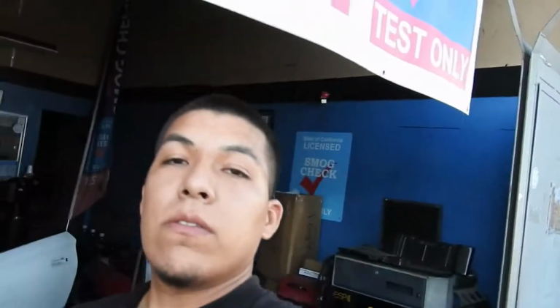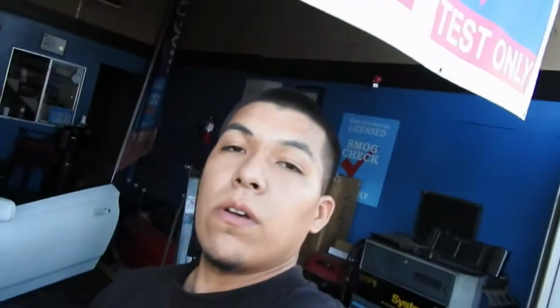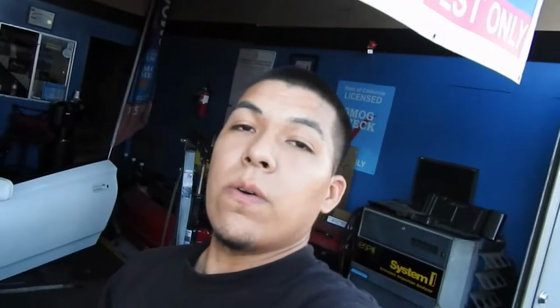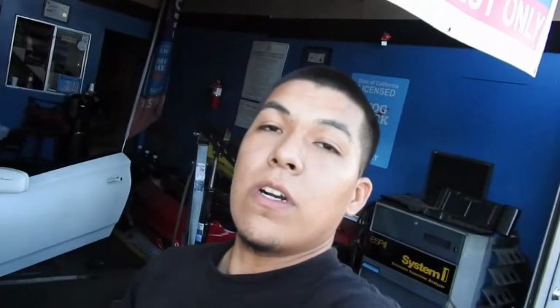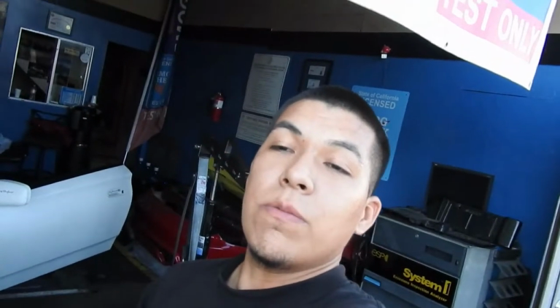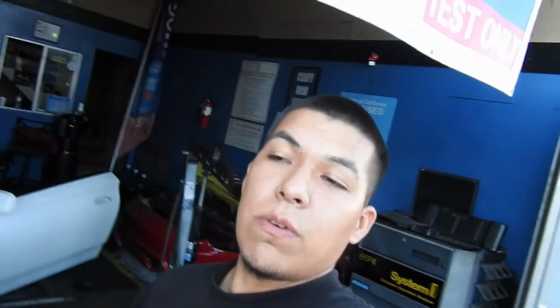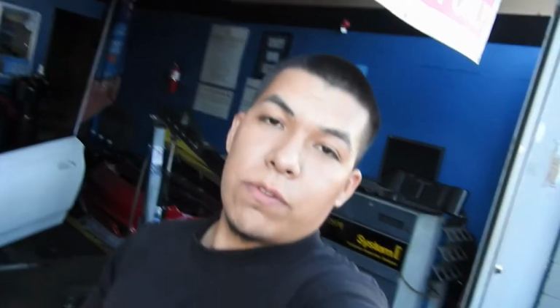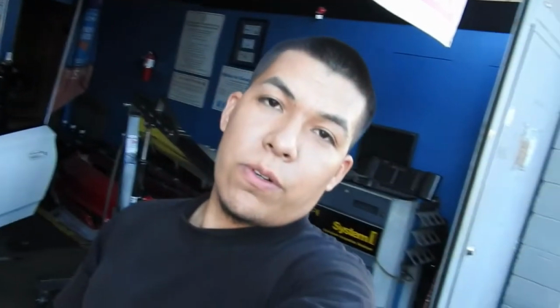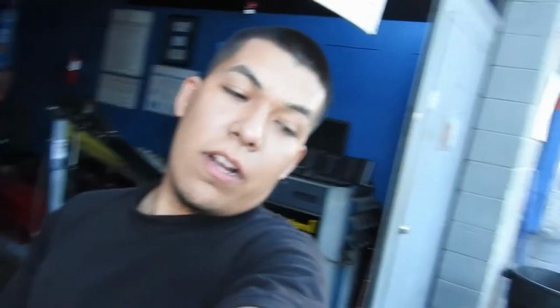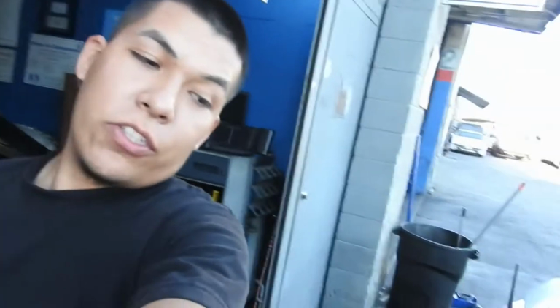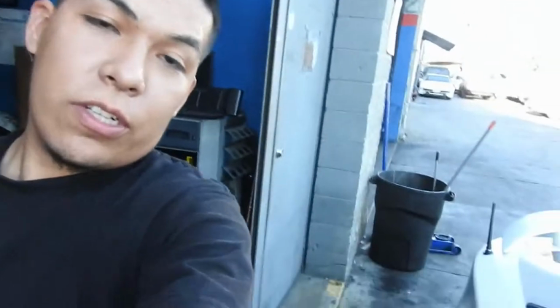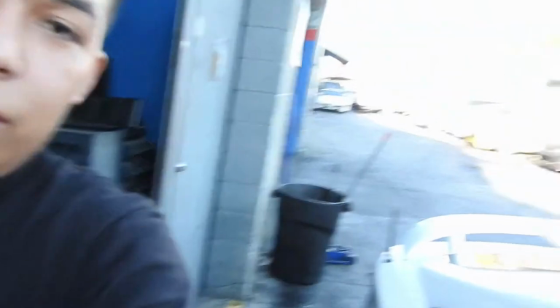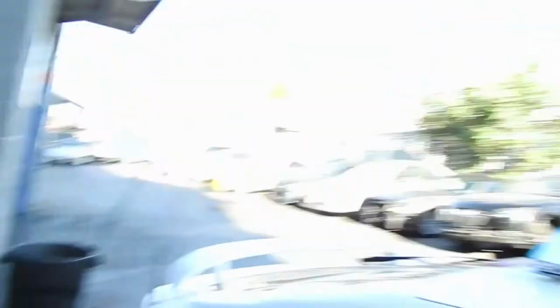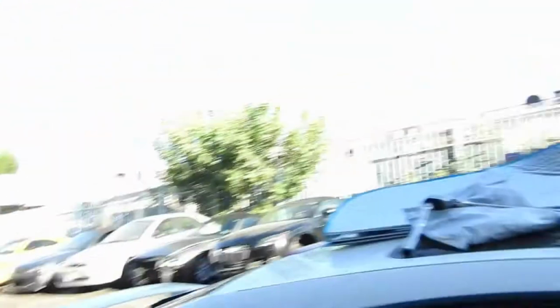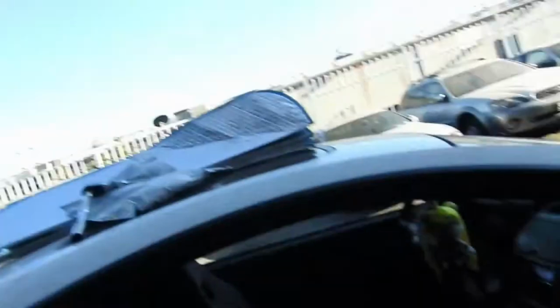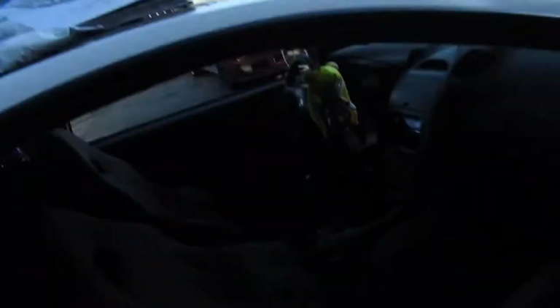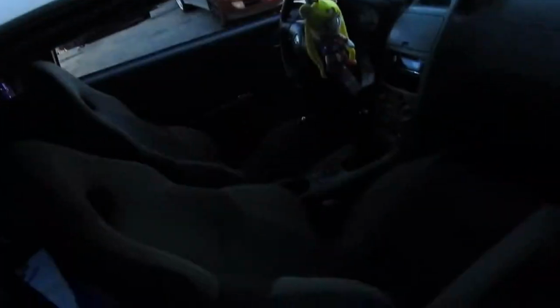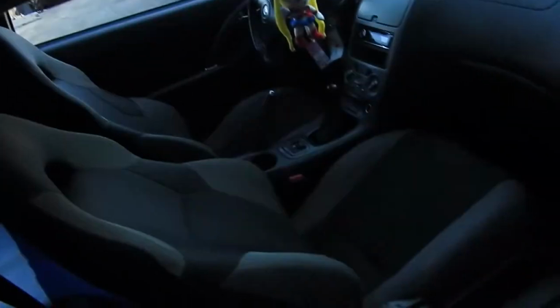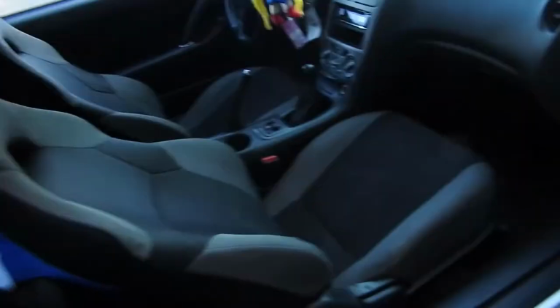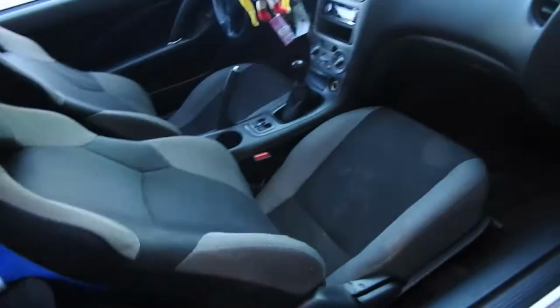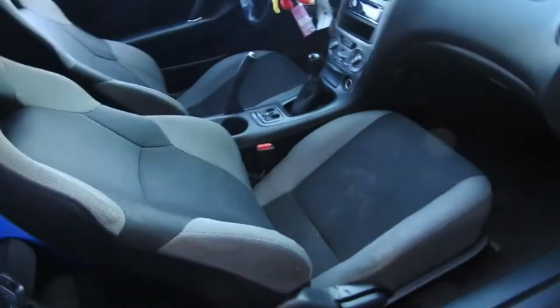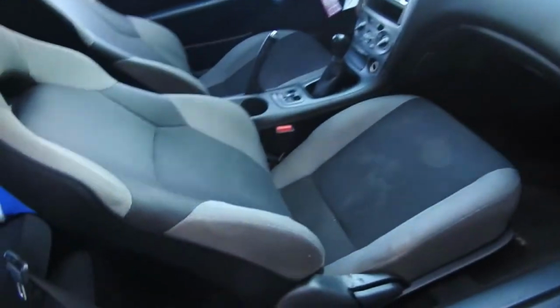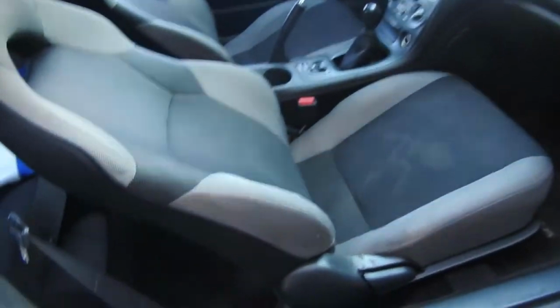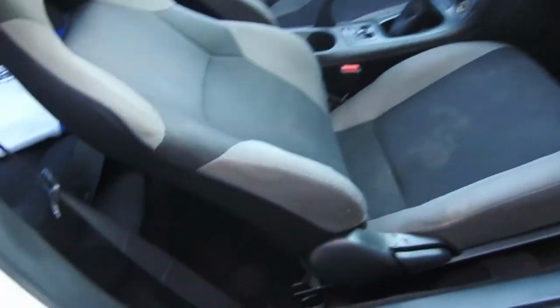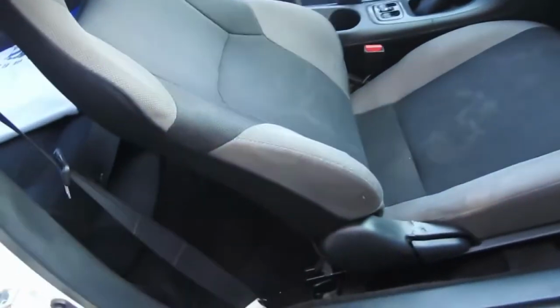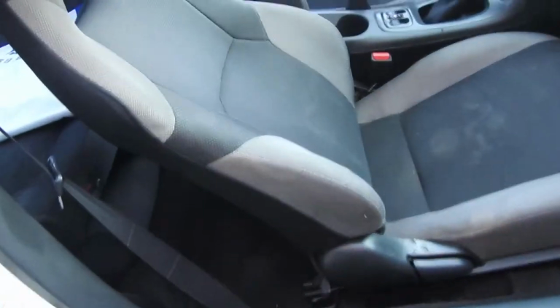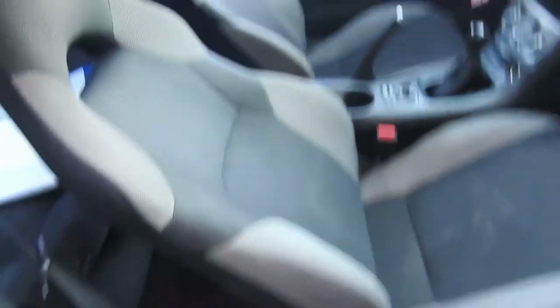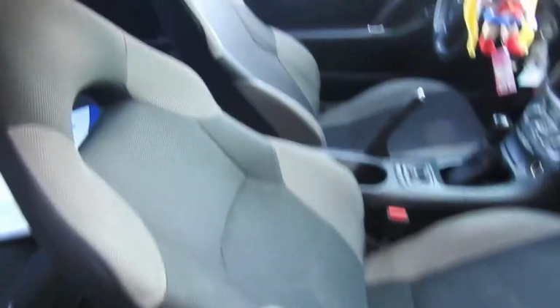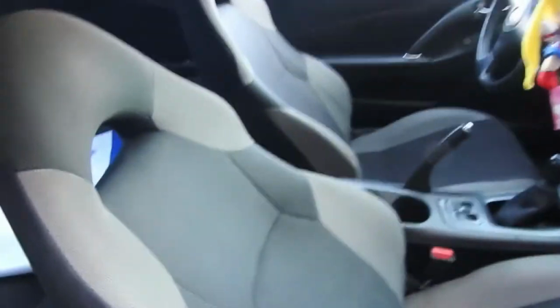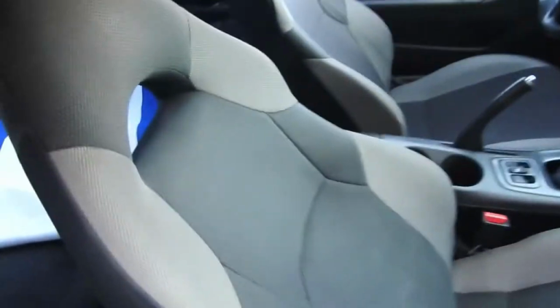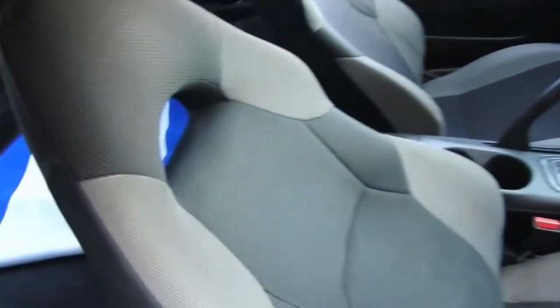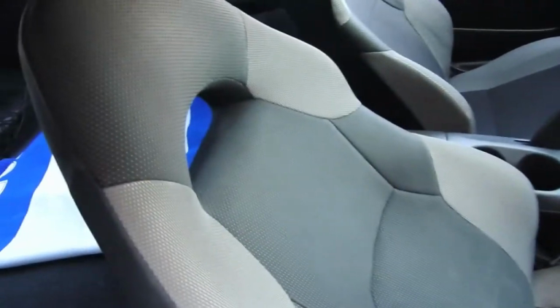Welcome to Rafa's Garage. Today we're swapping out the seats and a couple of other parts.